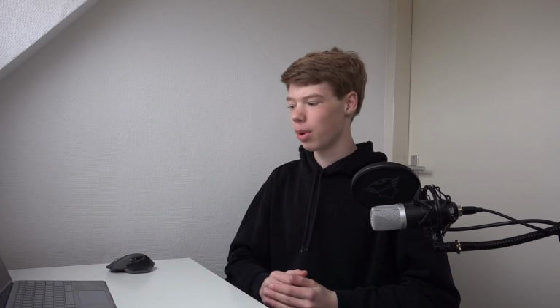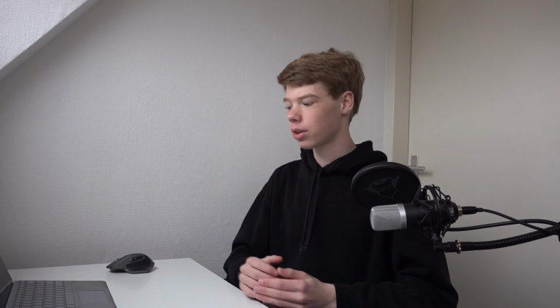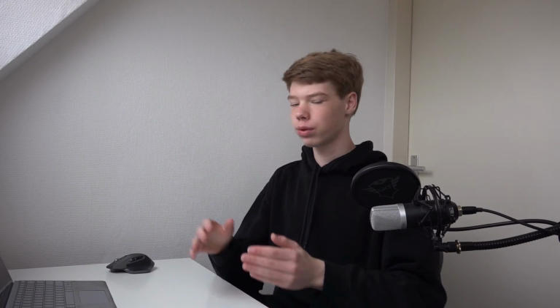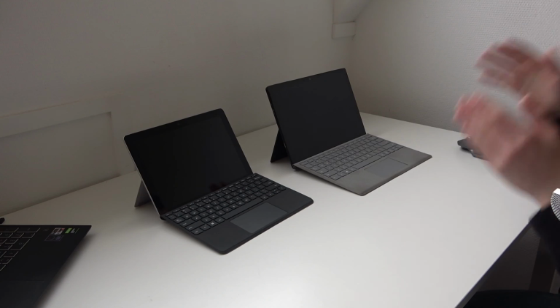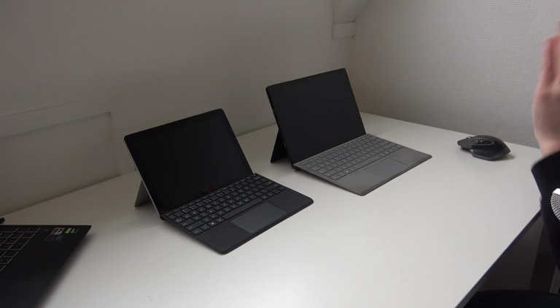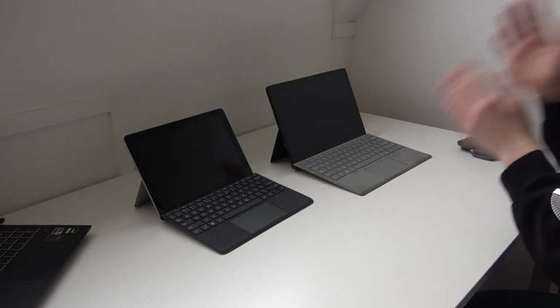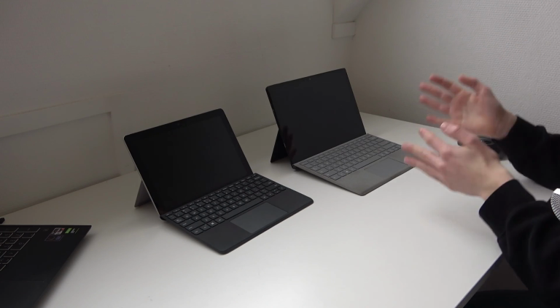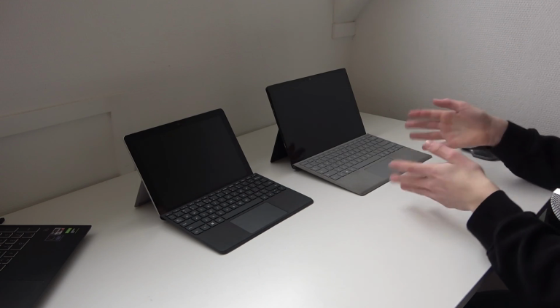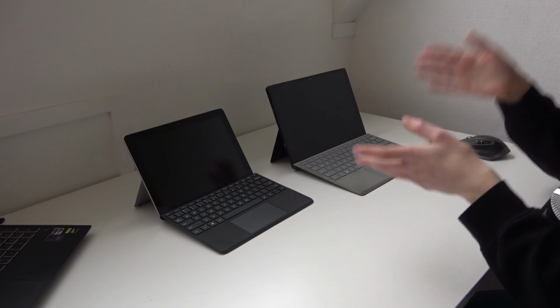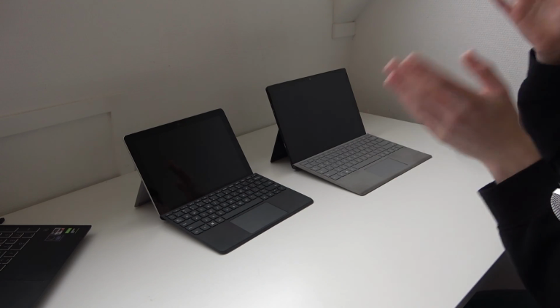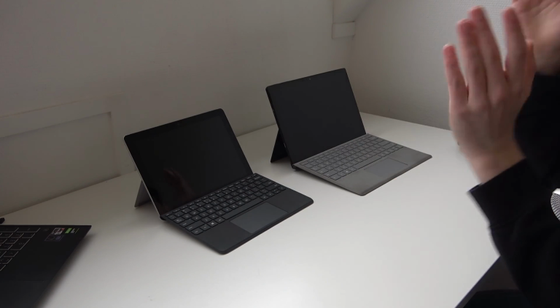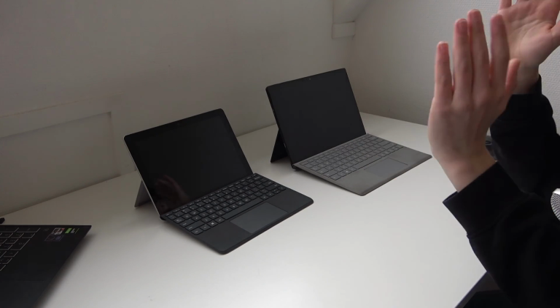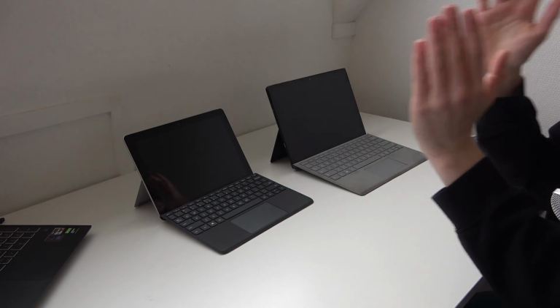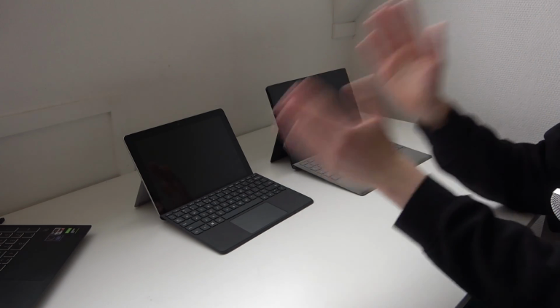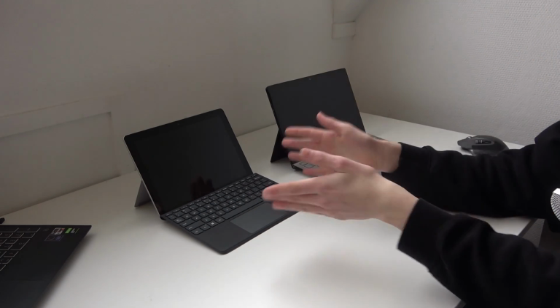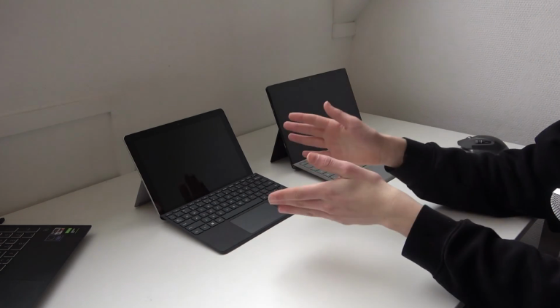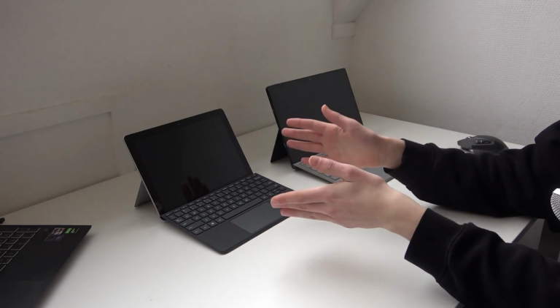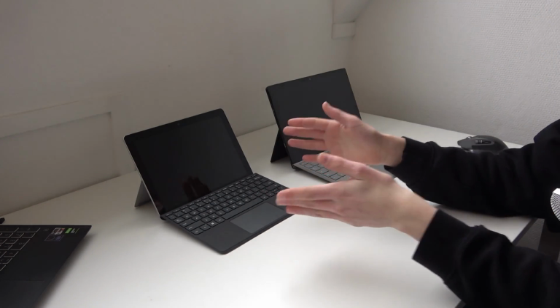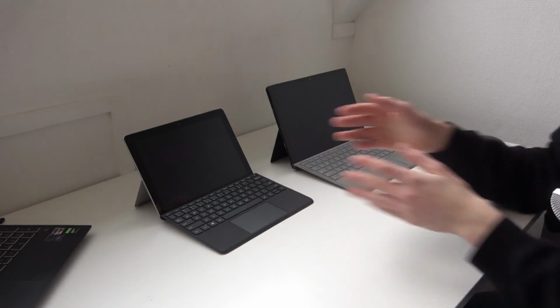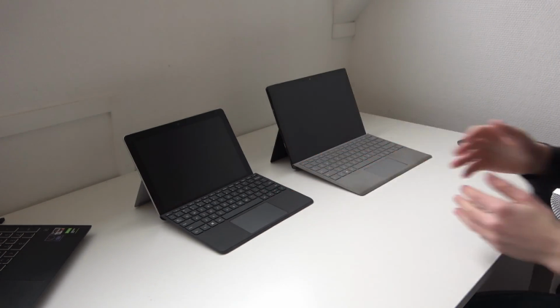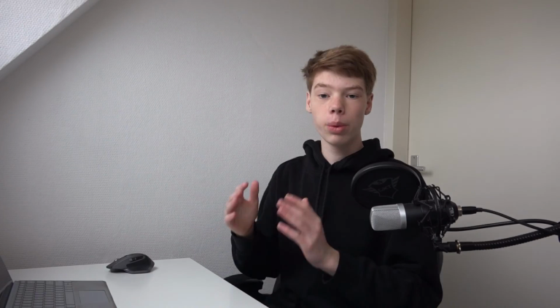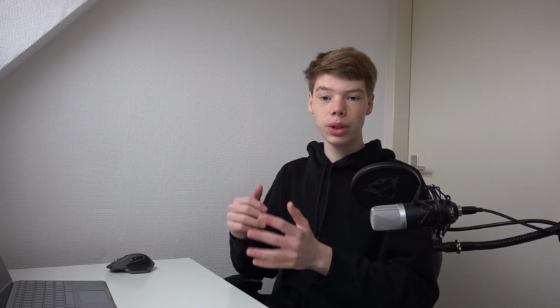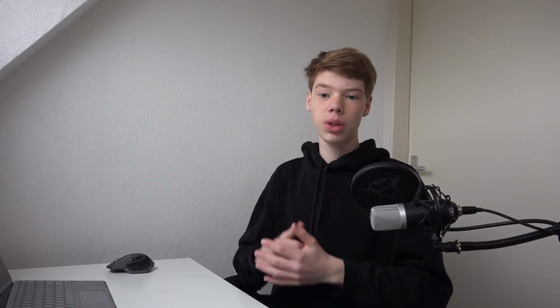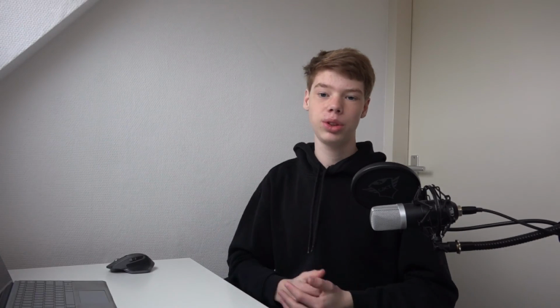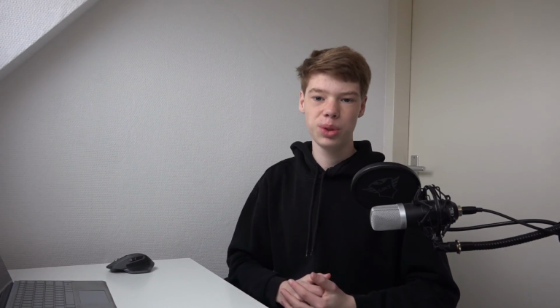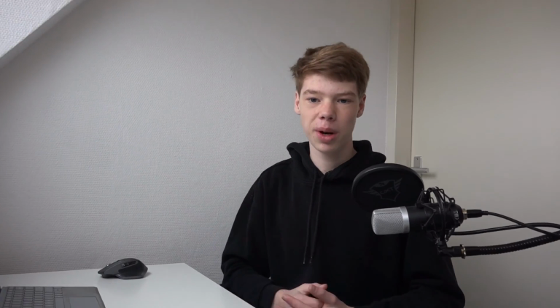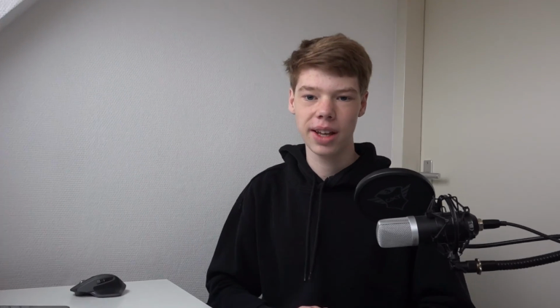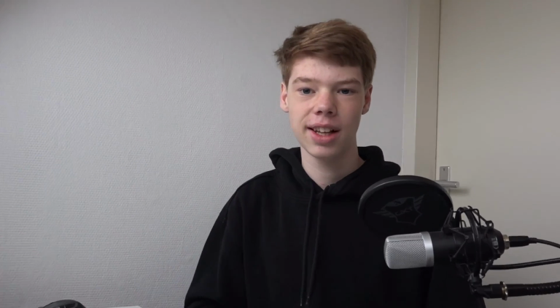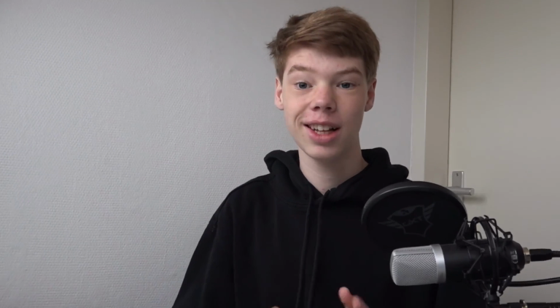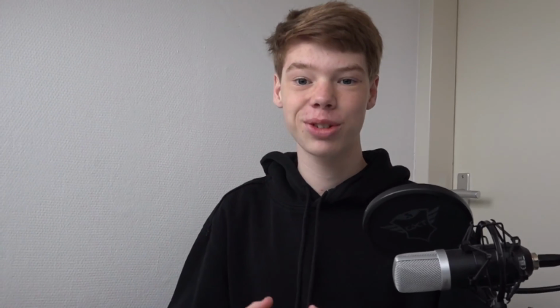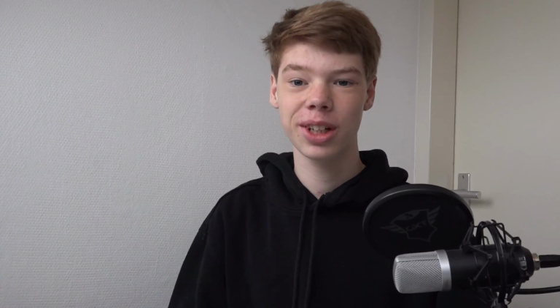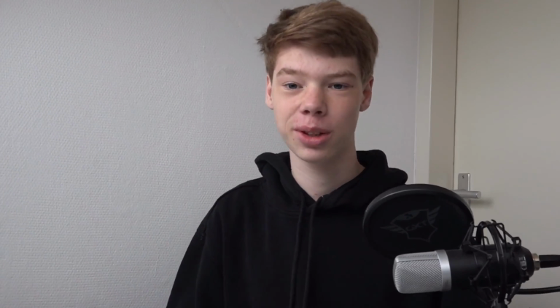The Microsoft Surface Pro vs the Microsoft Surface Go. Which one should you buy? Let's find out.